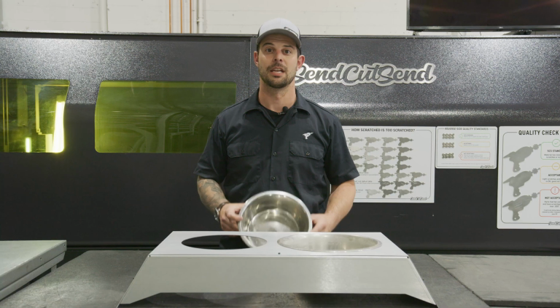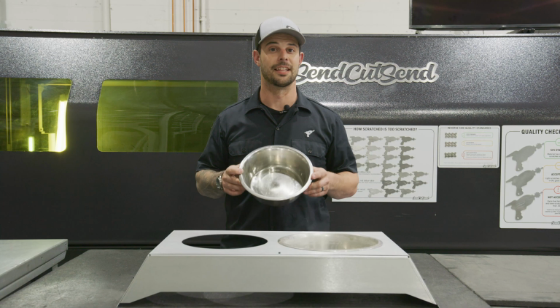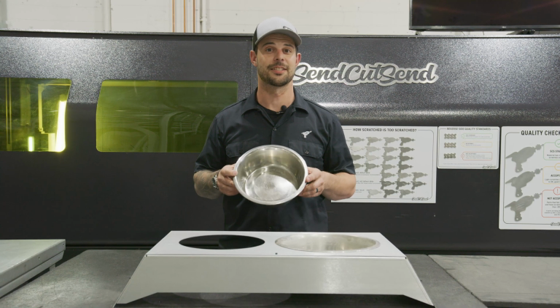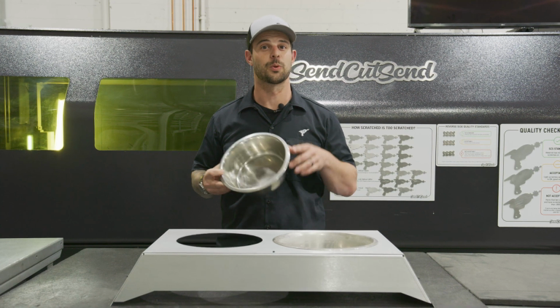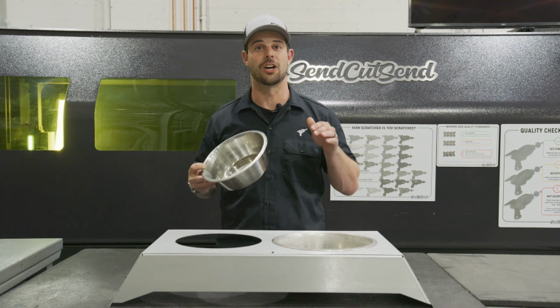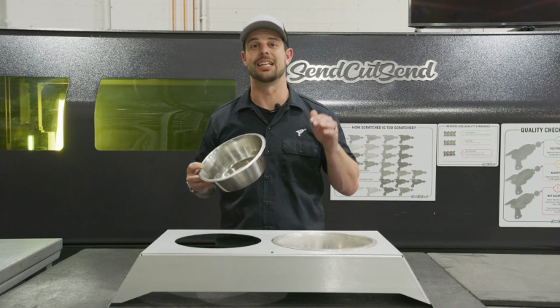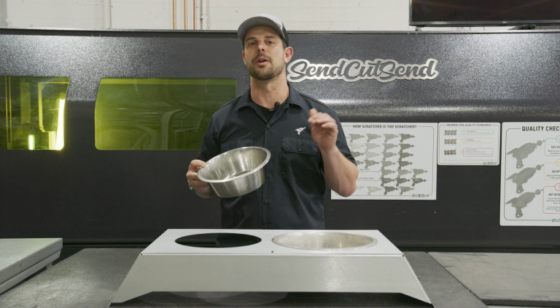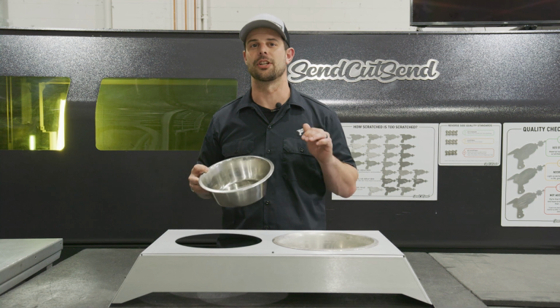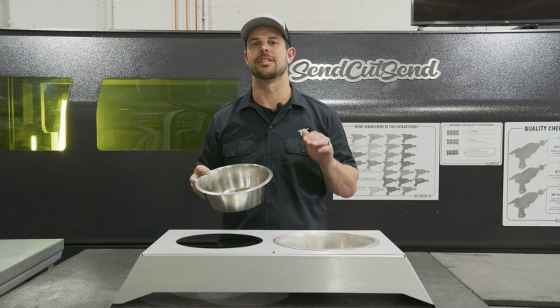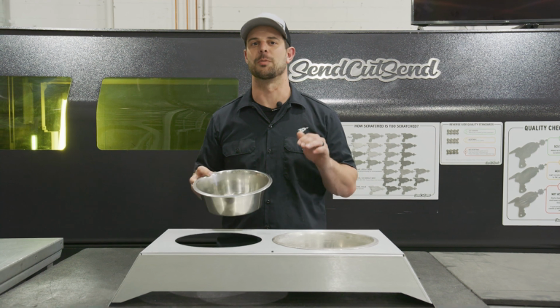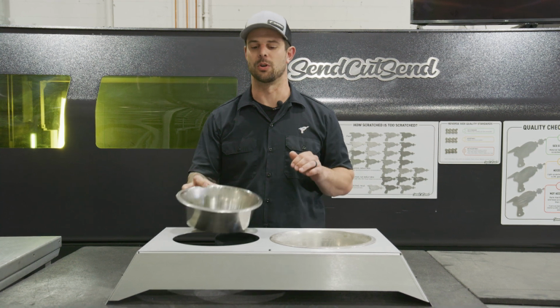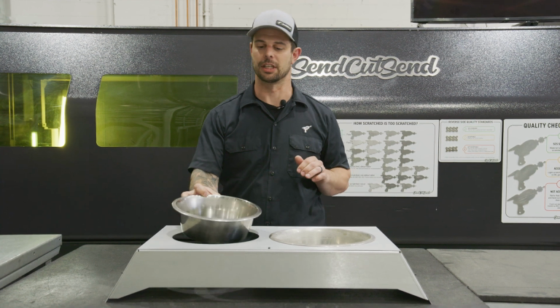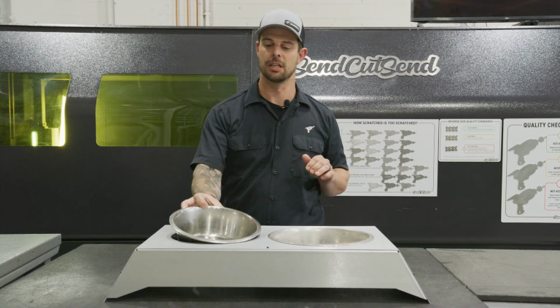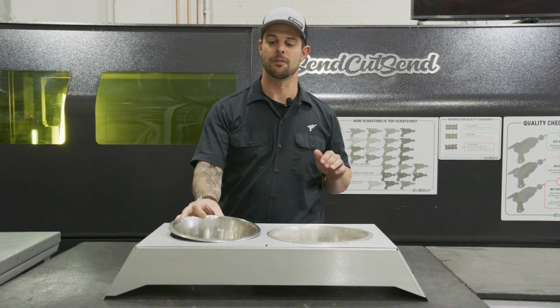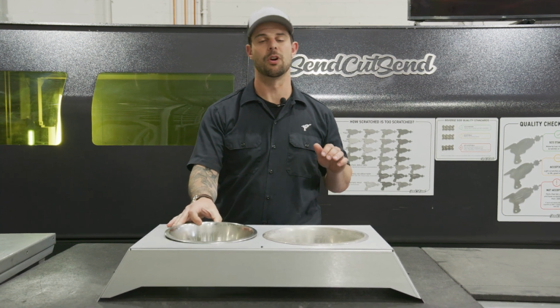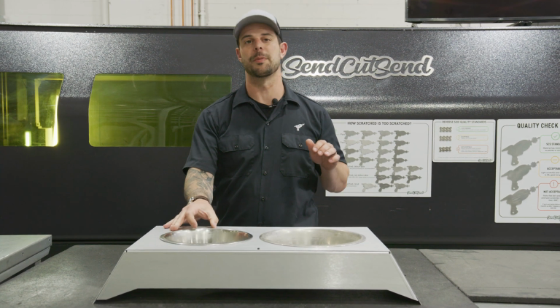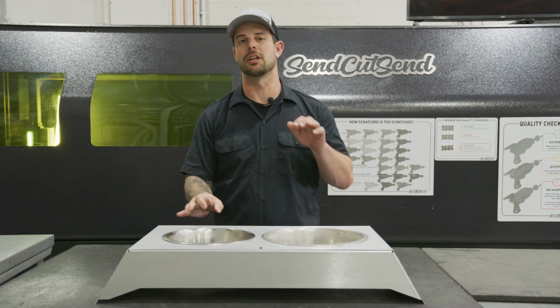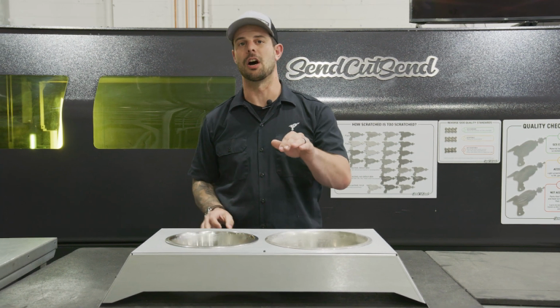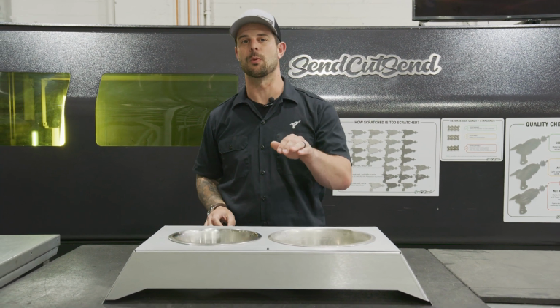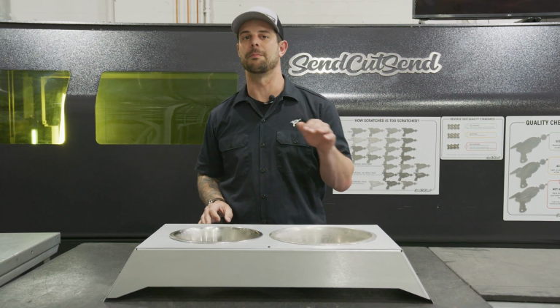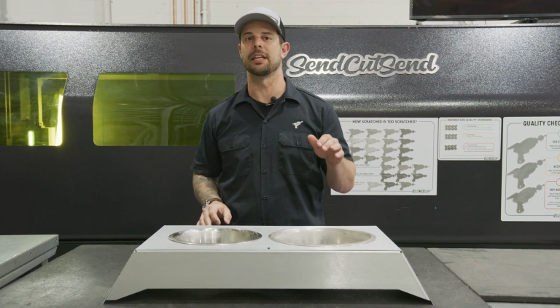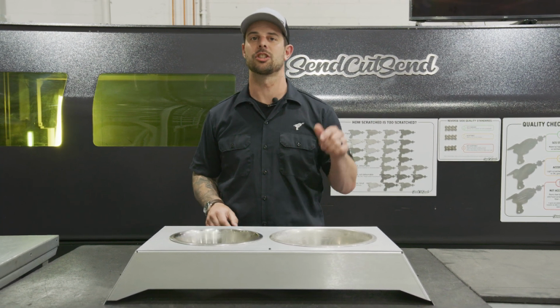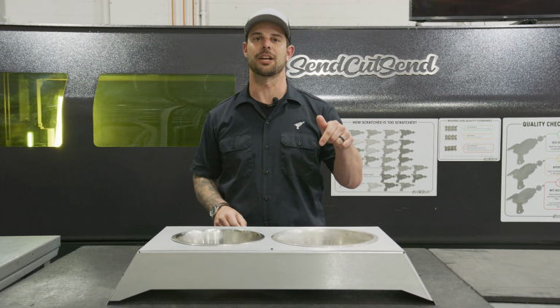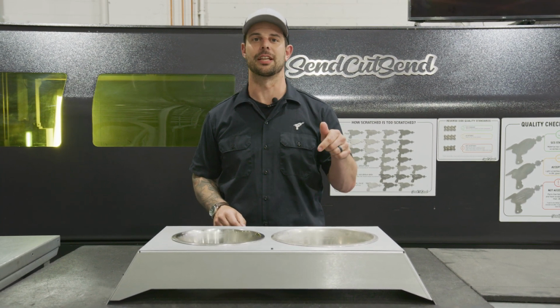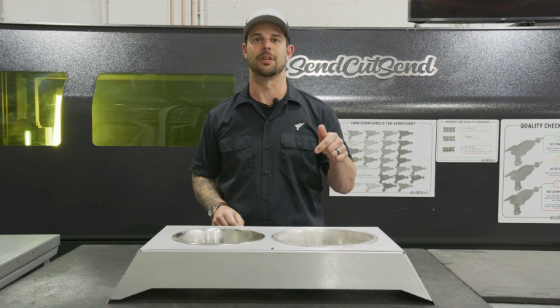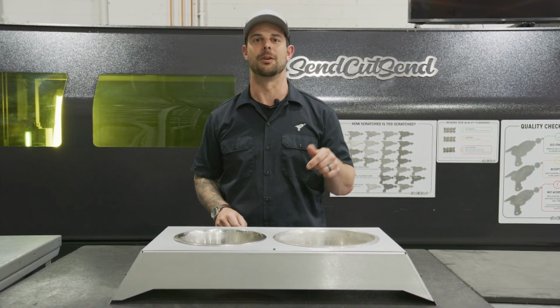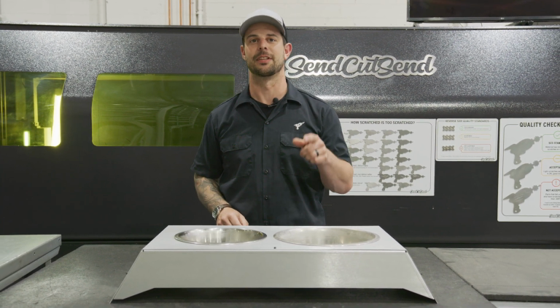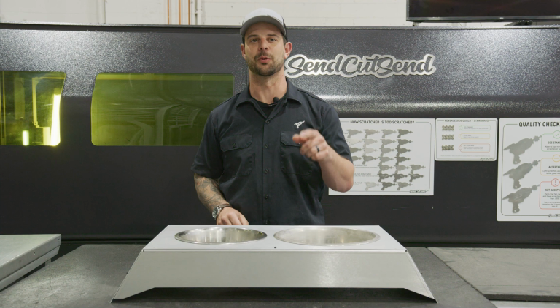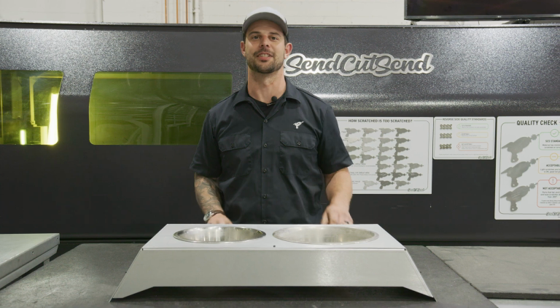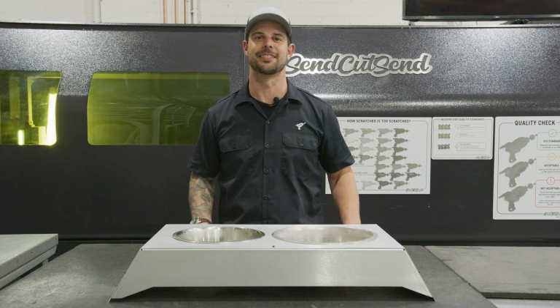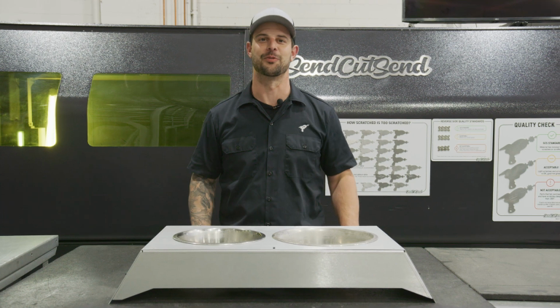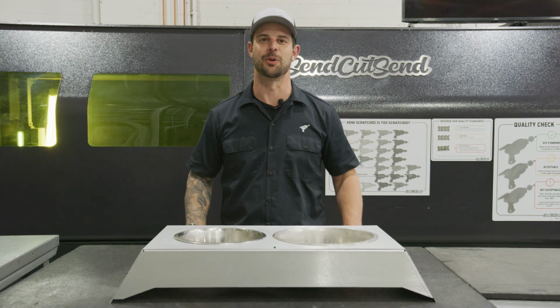And this is what I call a Down and Dirty dog bowl holder. For more information on hardware and bending, check out the links below. Thanks for watching — stay tuned for more.